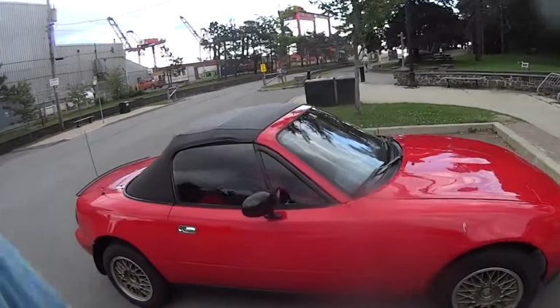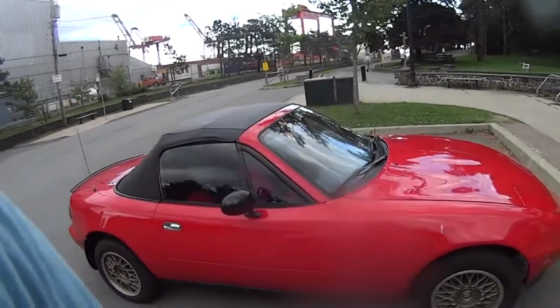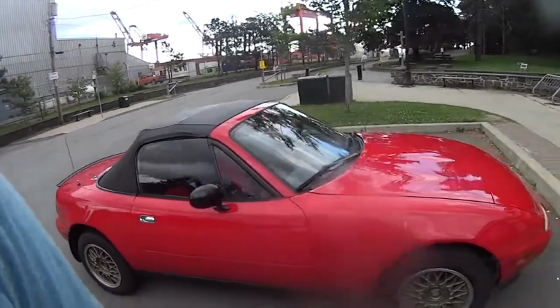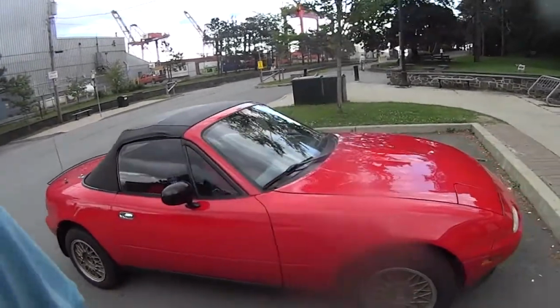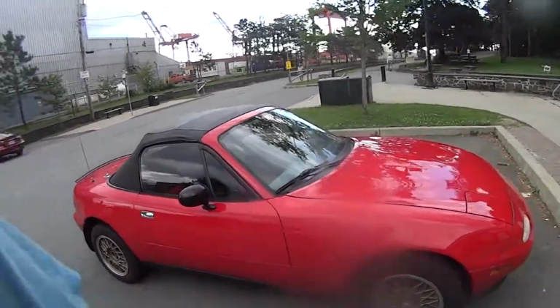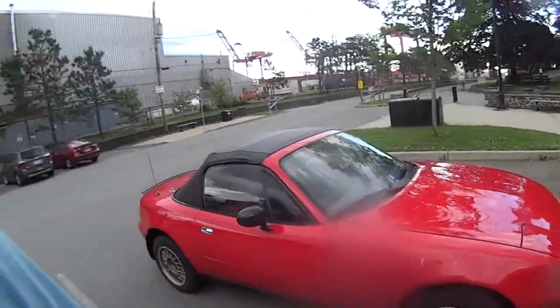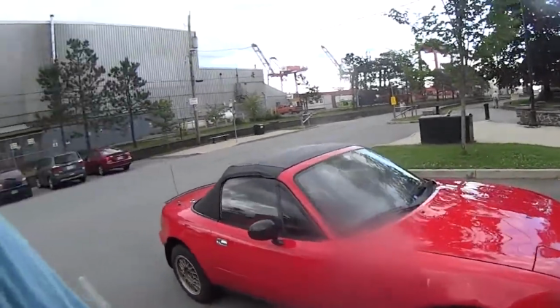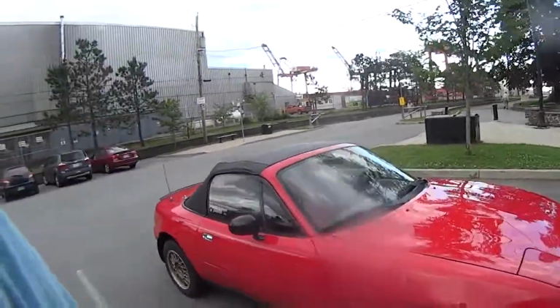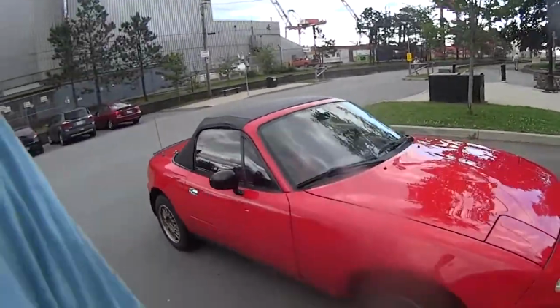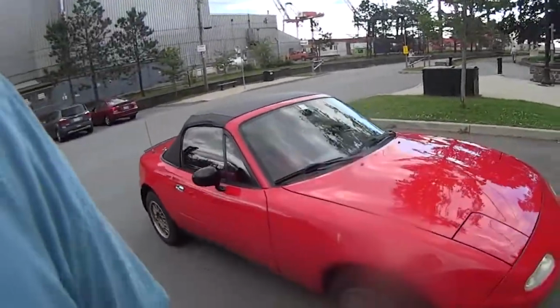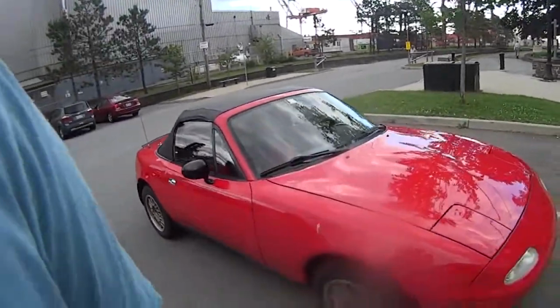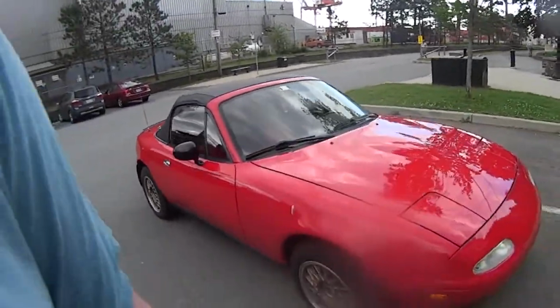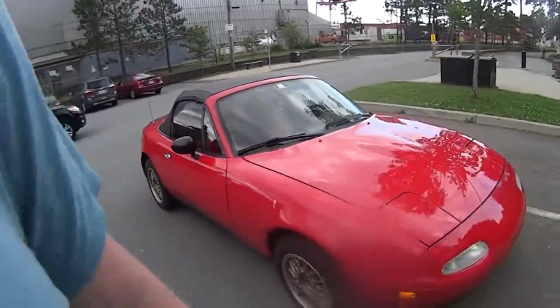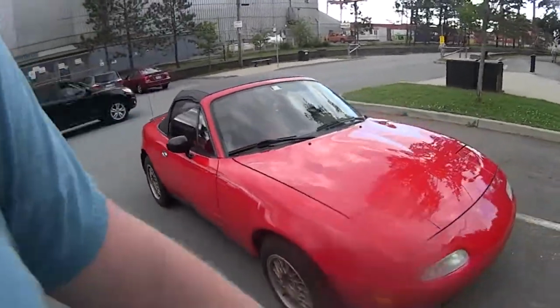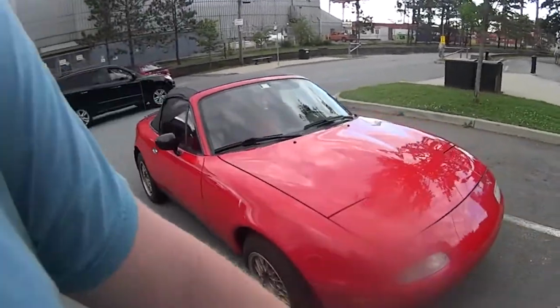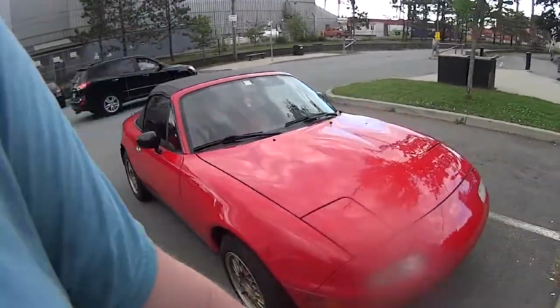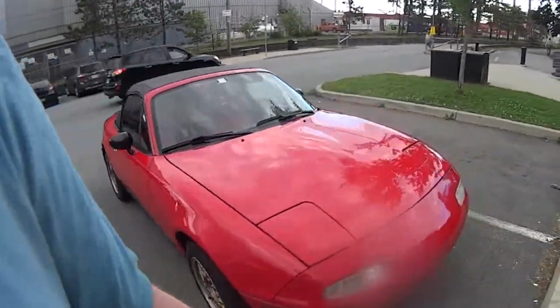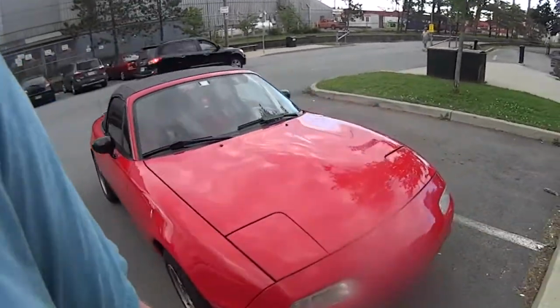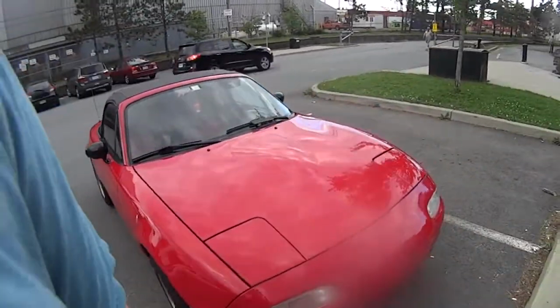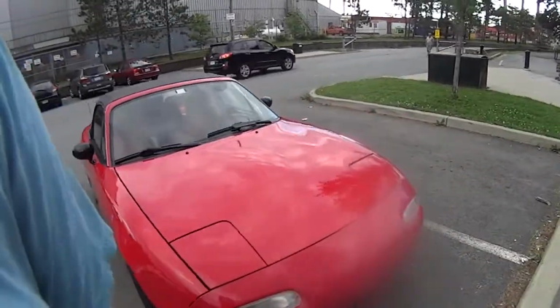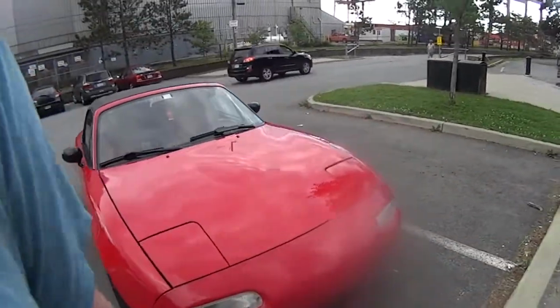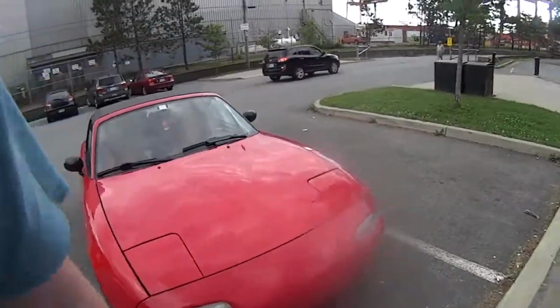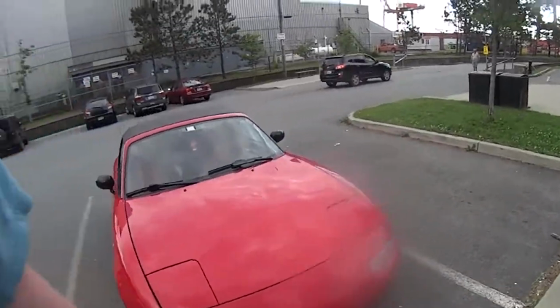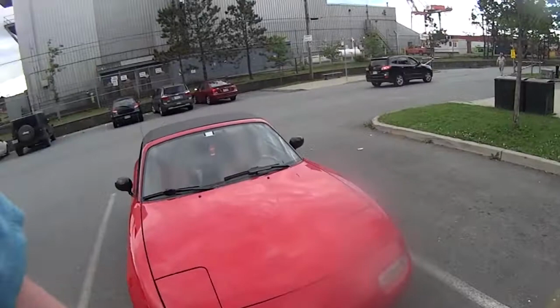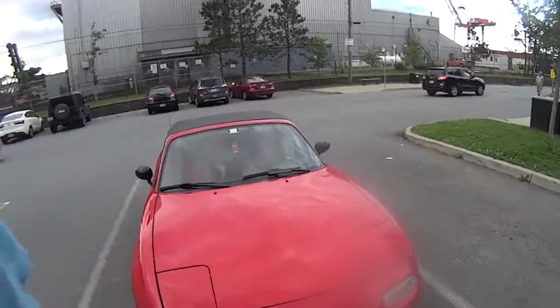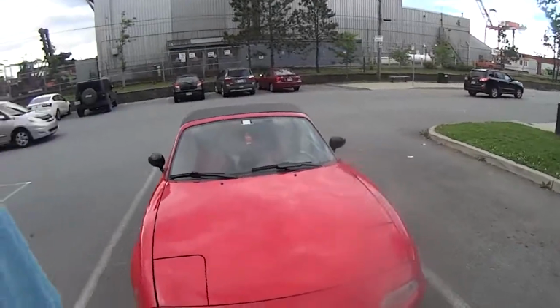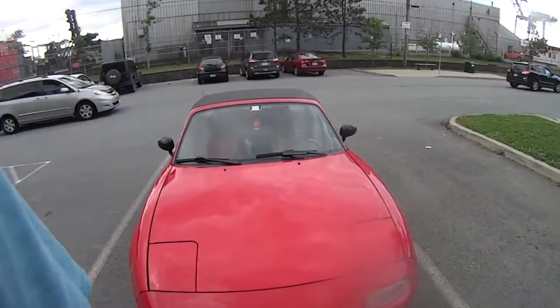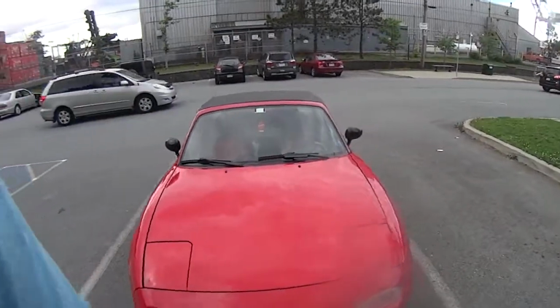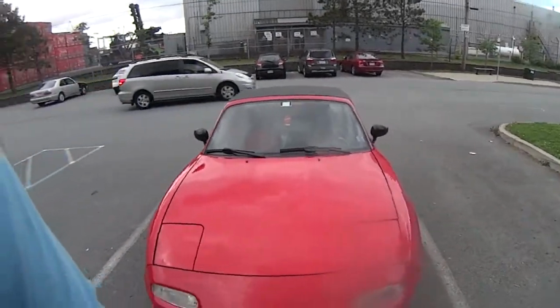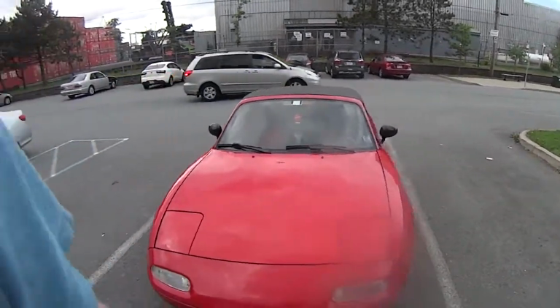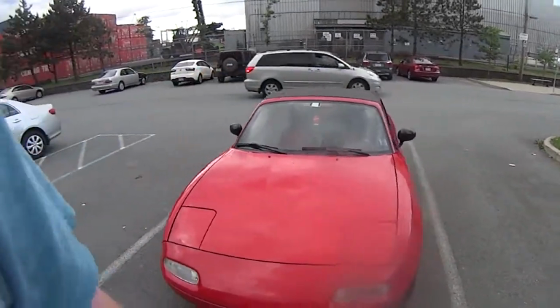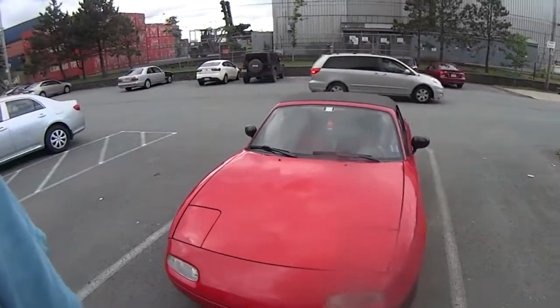I don't really like the little itty-bitty spoiler, but it matches with all the black touches — the black mirrors, black top, the lip, and the flares on the back.